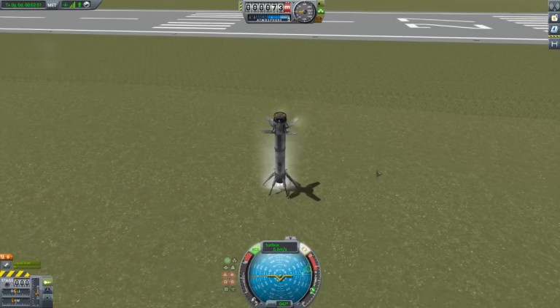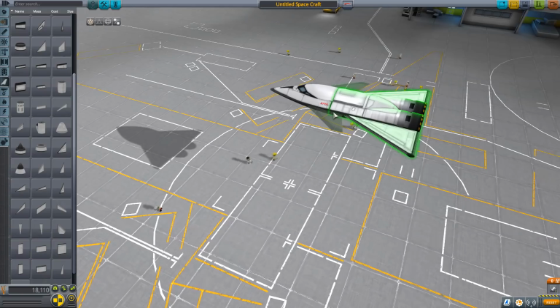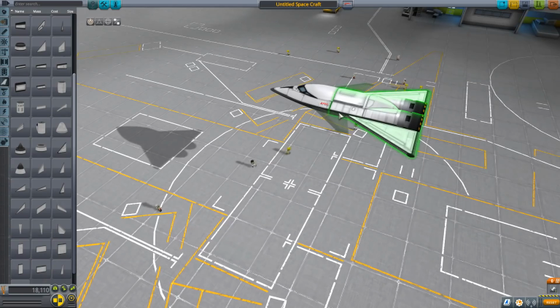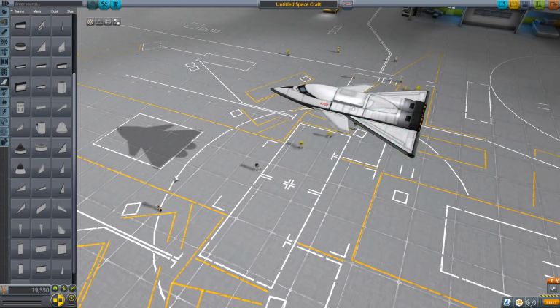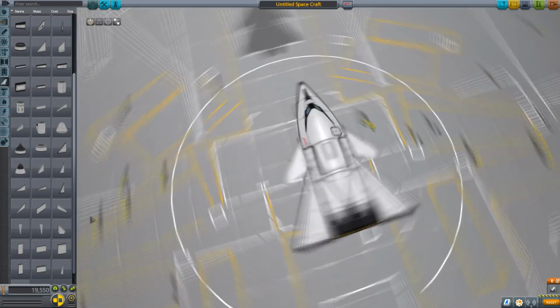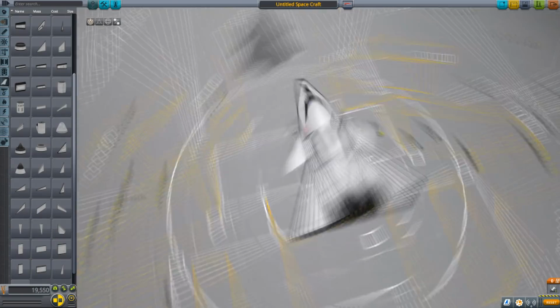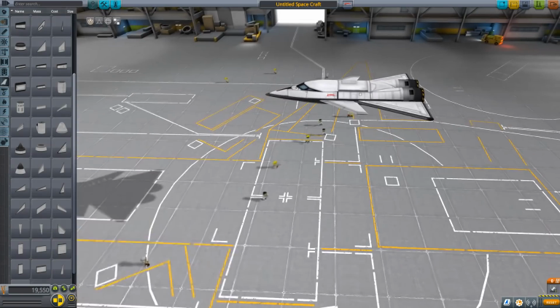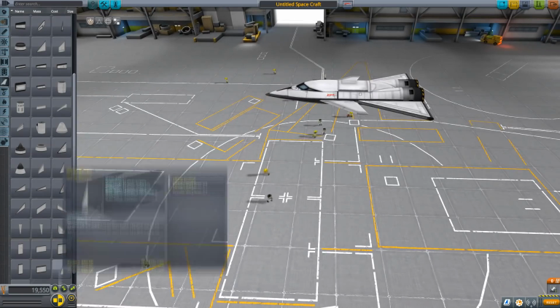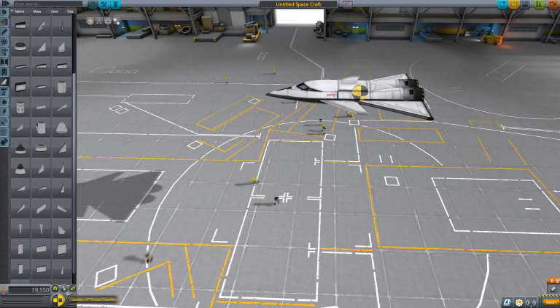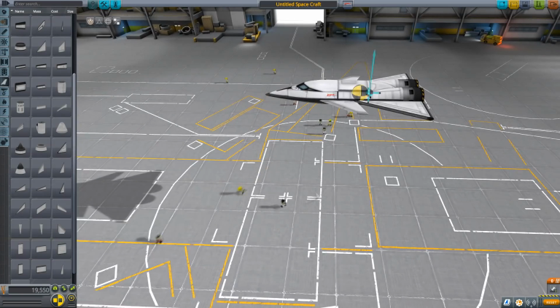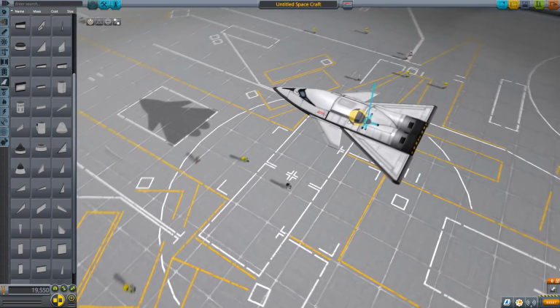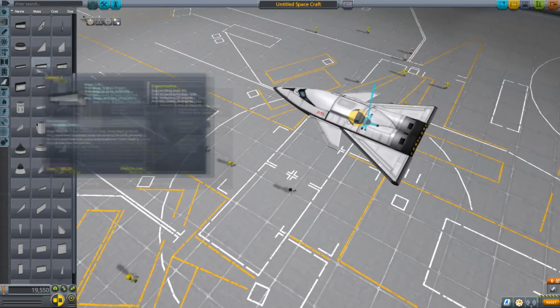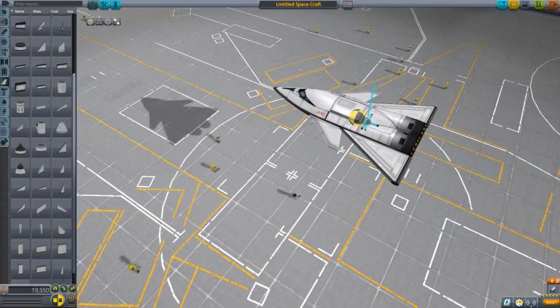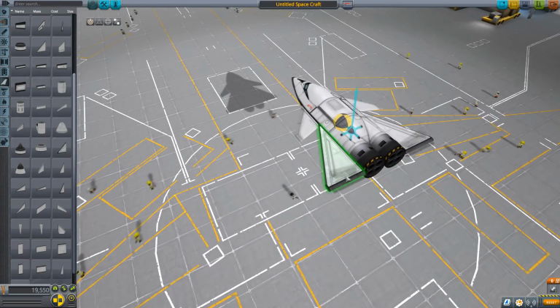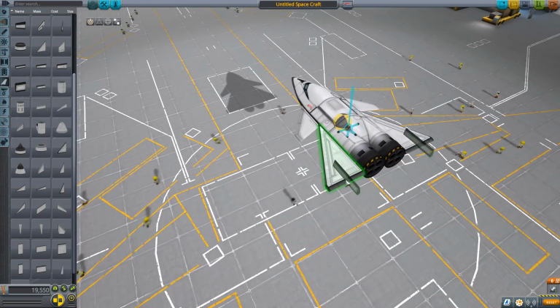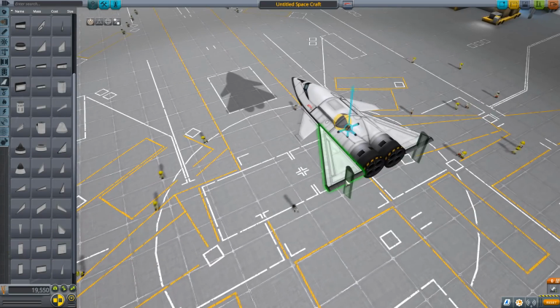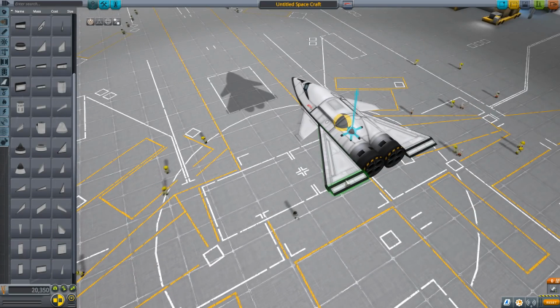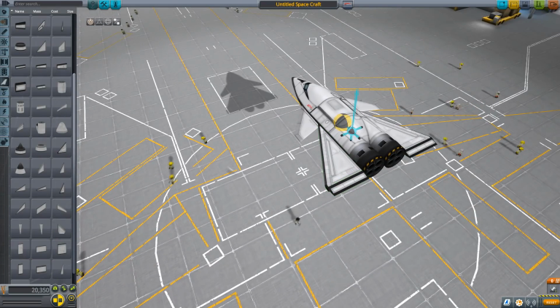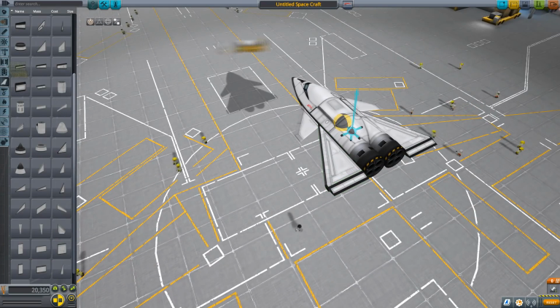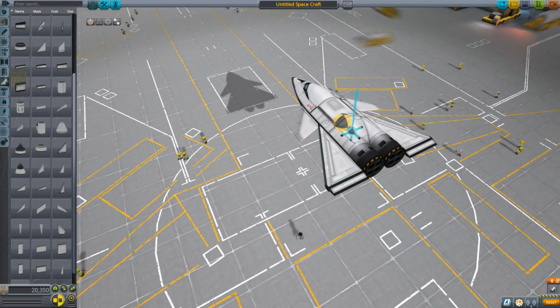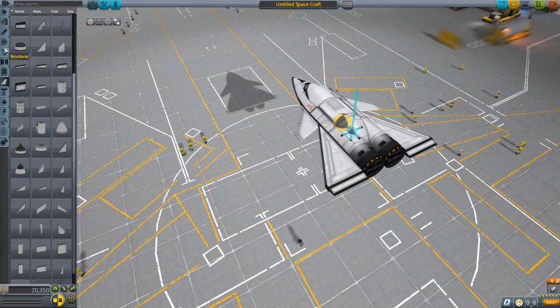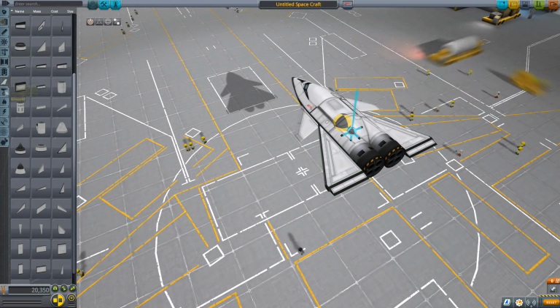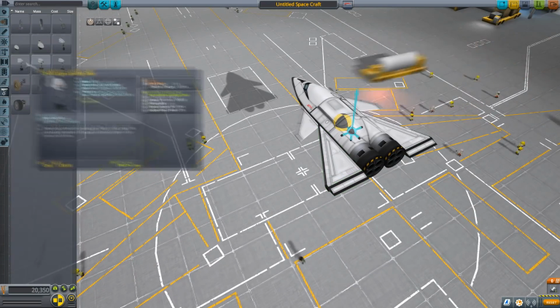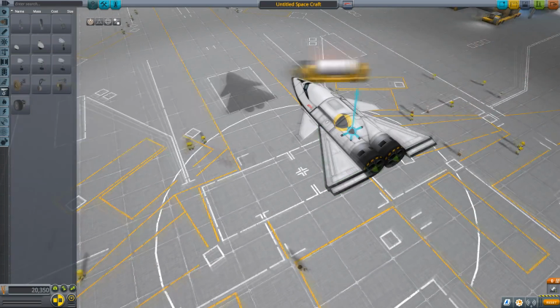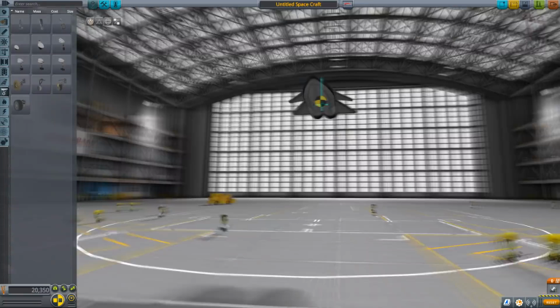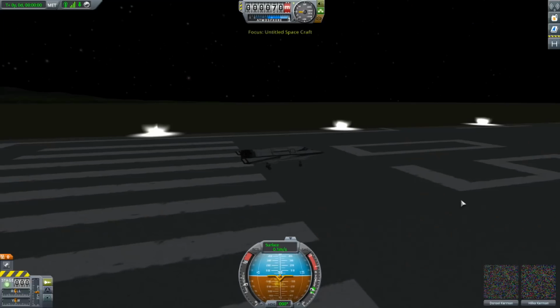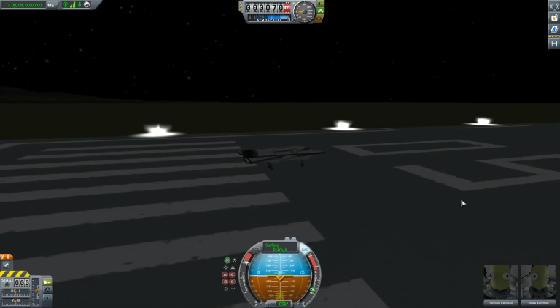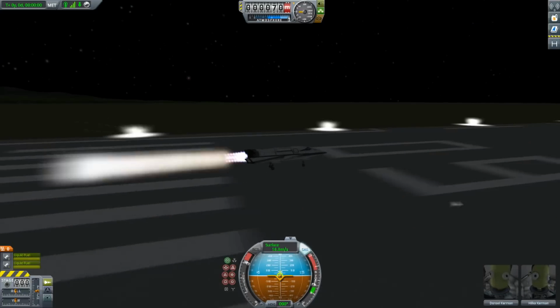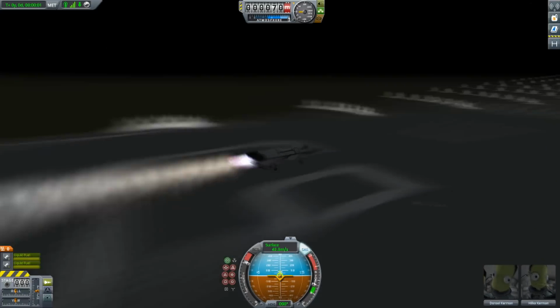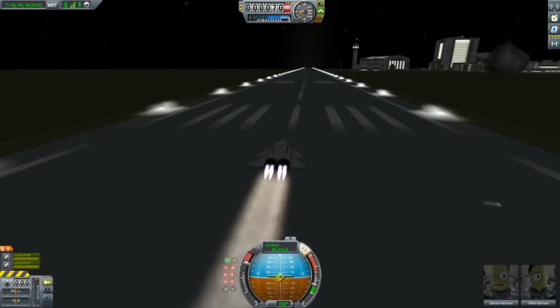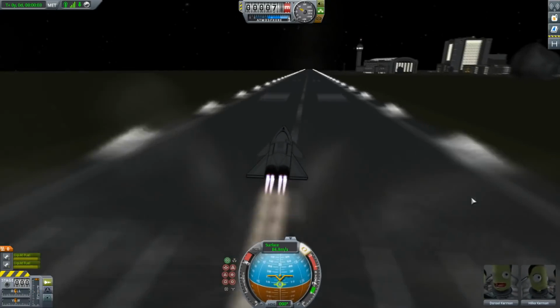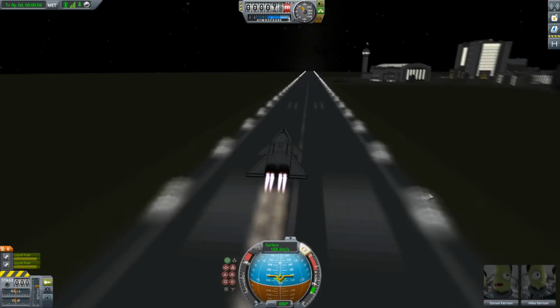For a plane it's the same, but add wings and keep the center of mass in front of the center of lift, moving the wings back if you want it to be stable.